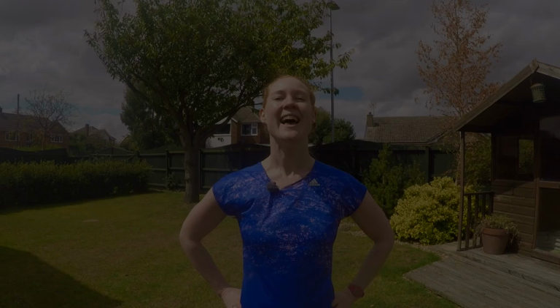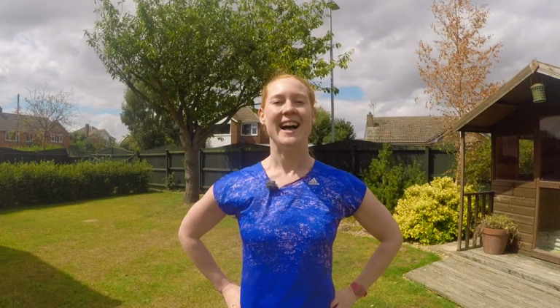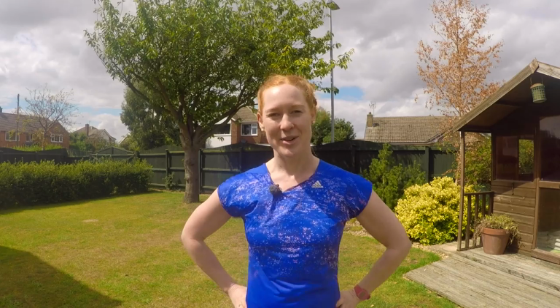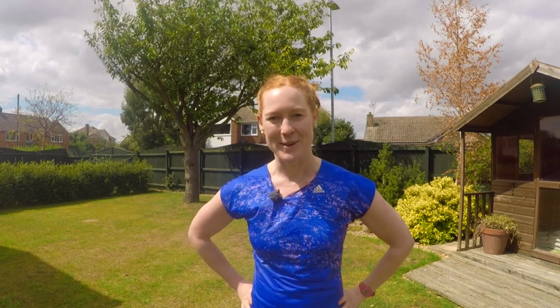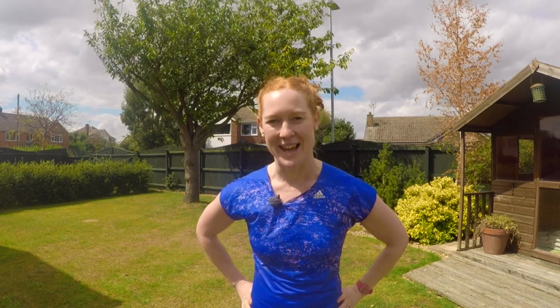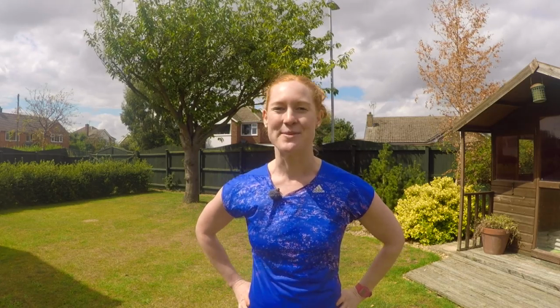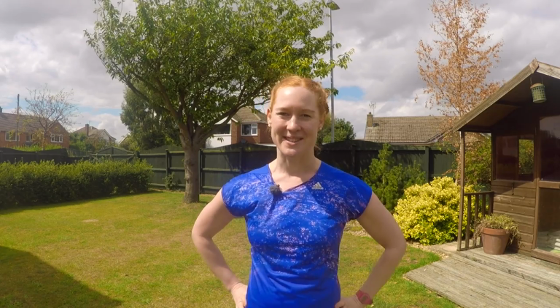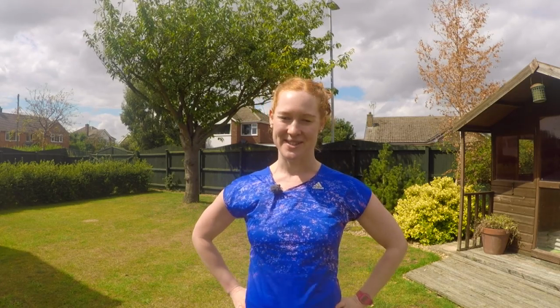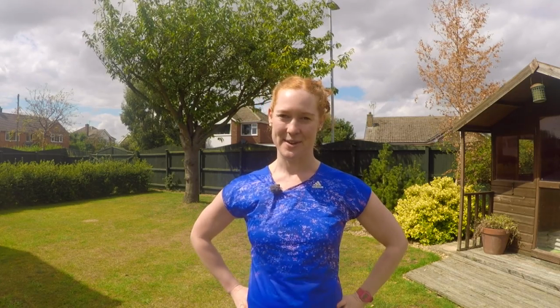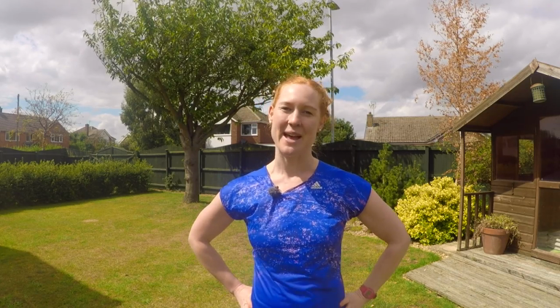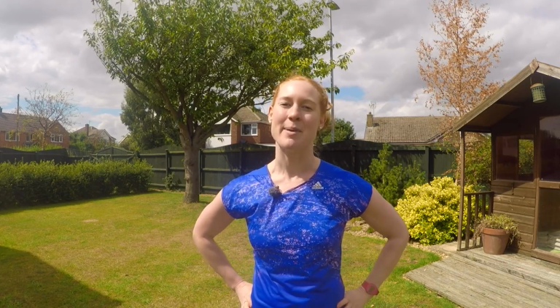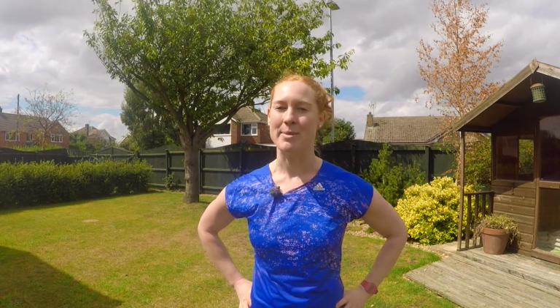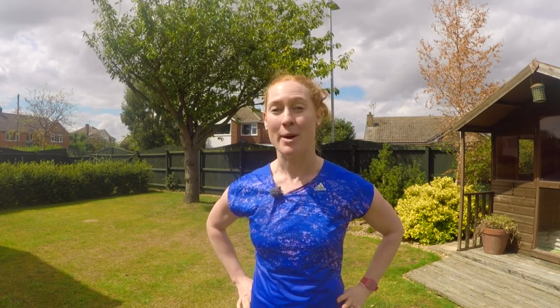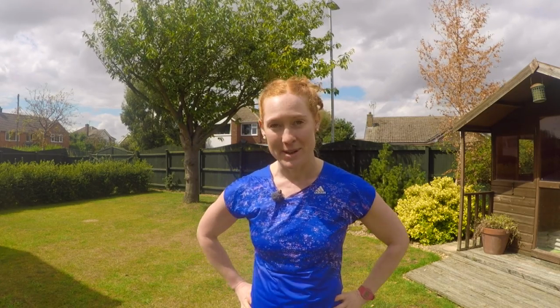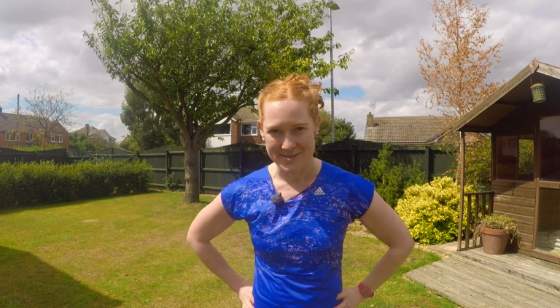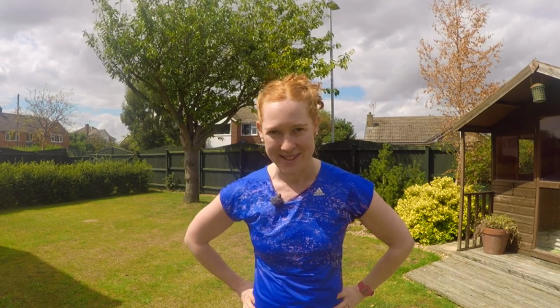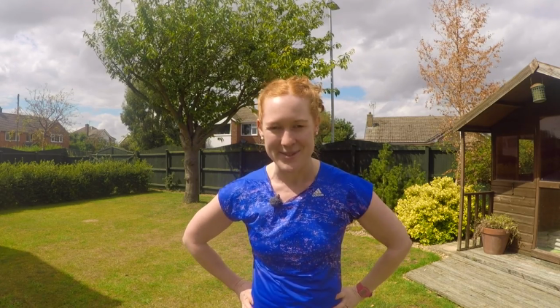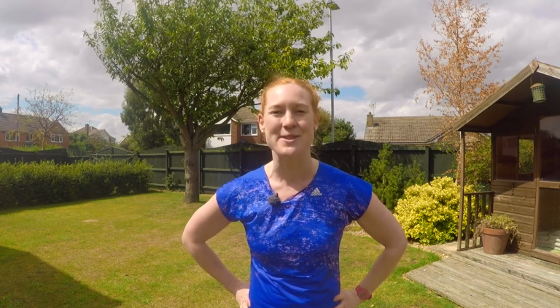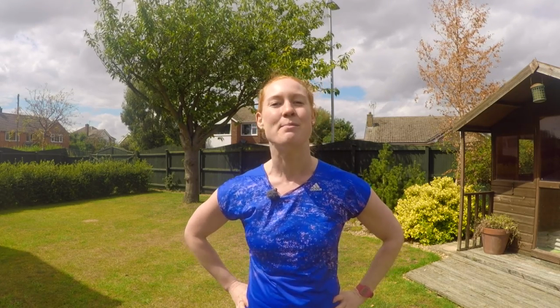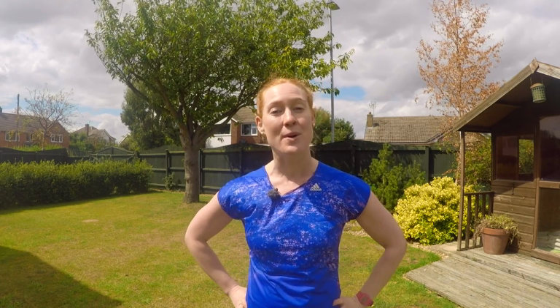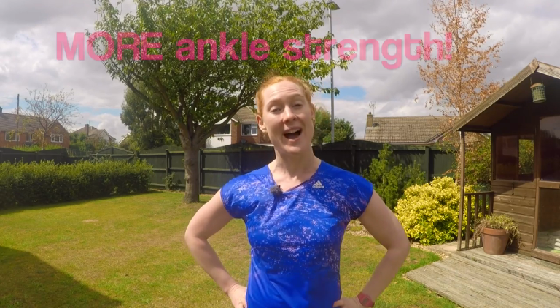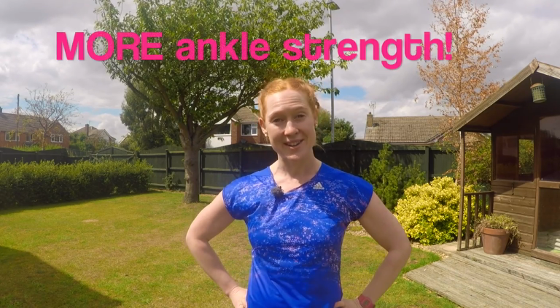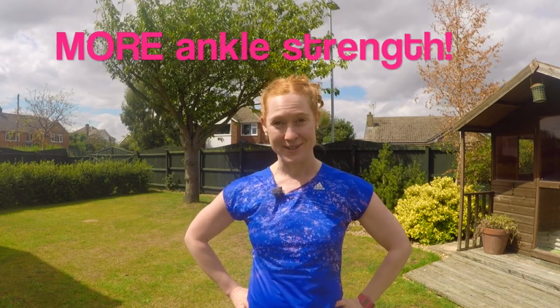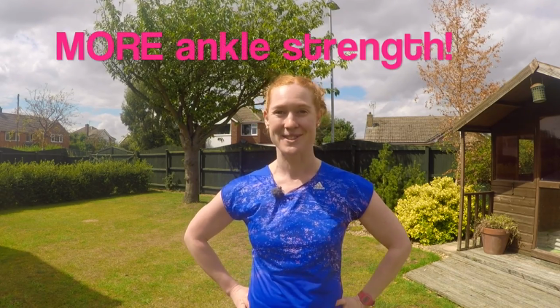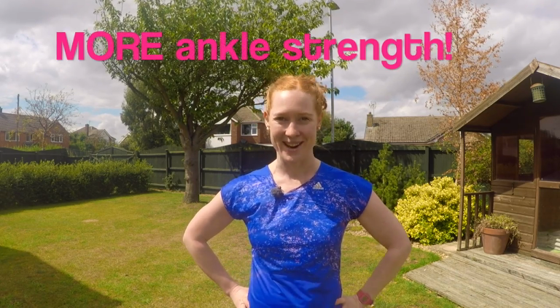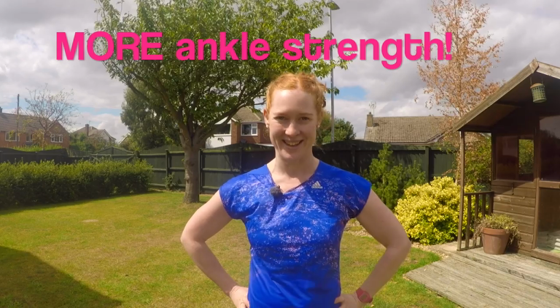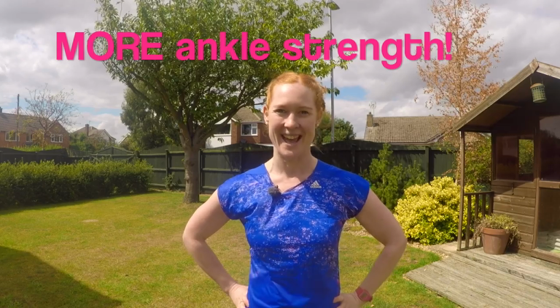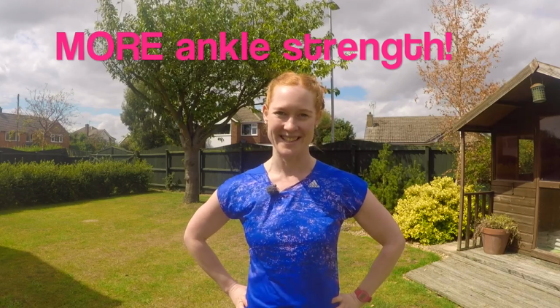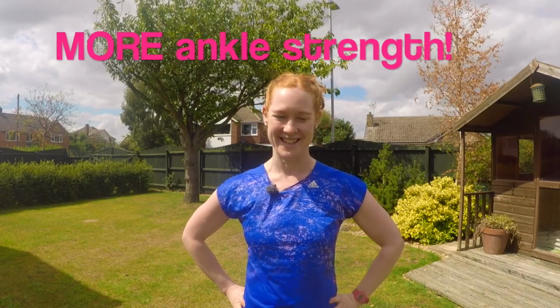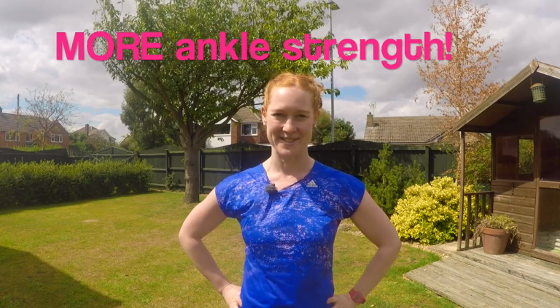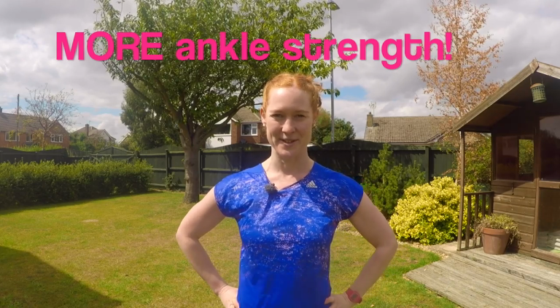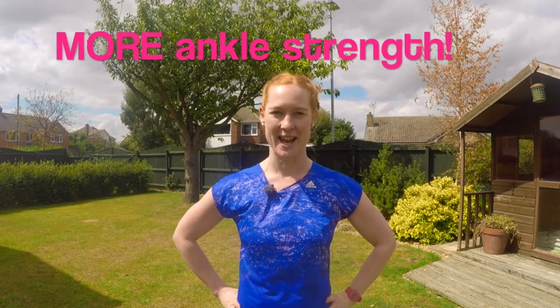Hello, I'm Claire from Wild Ginger Films, and back by popular demand we've got some more ankle strengthening exercises for you today.